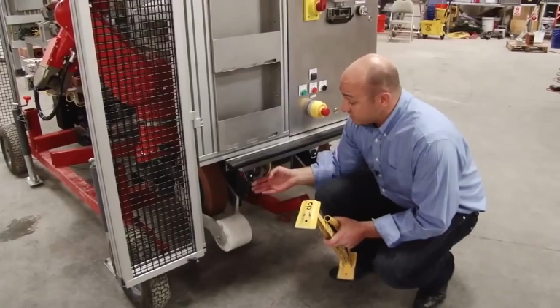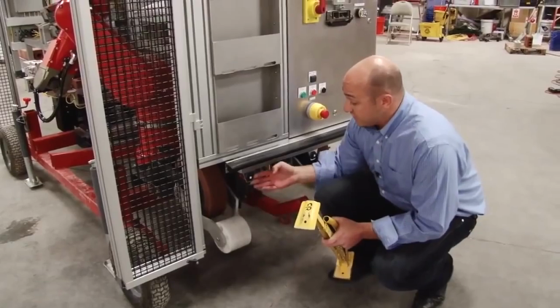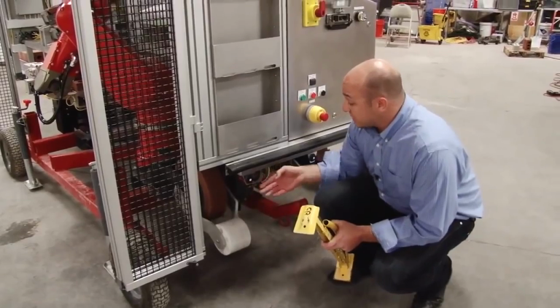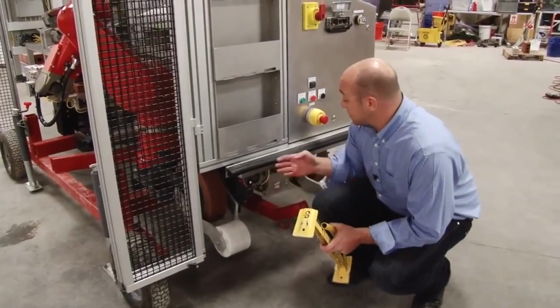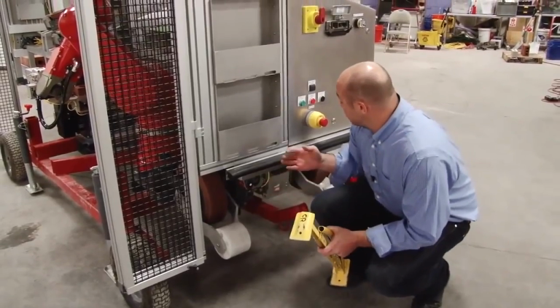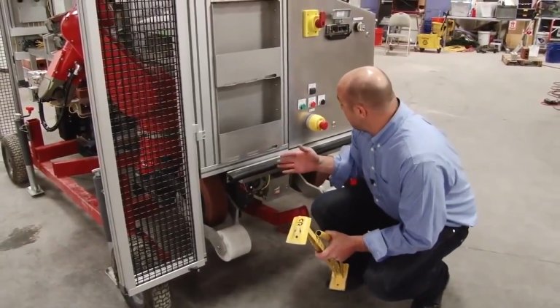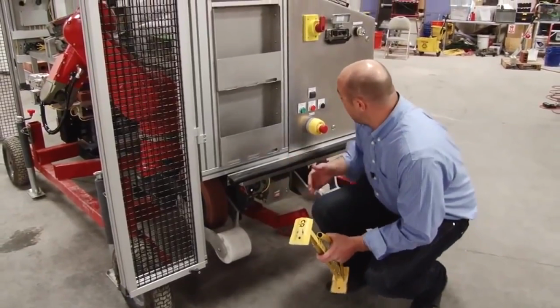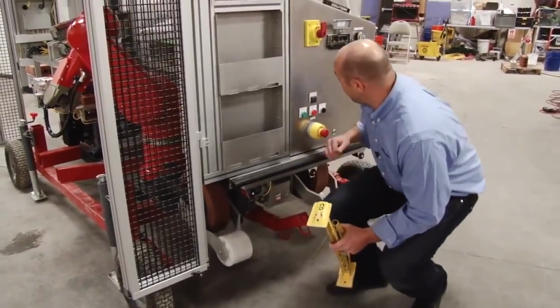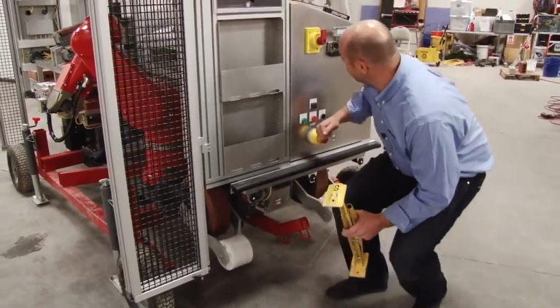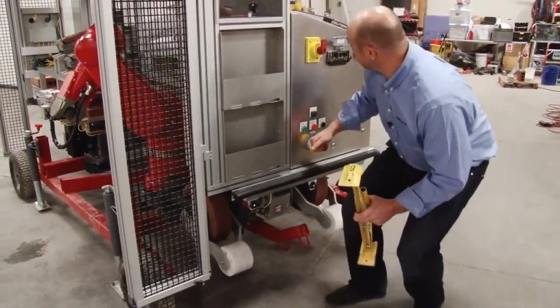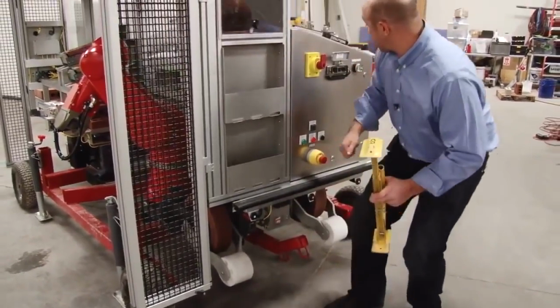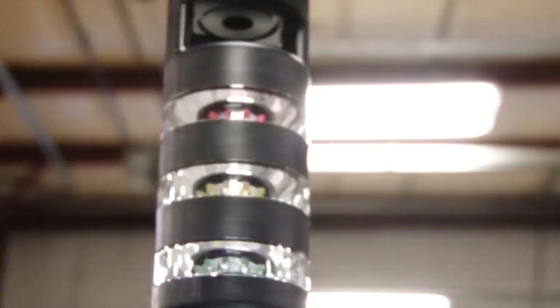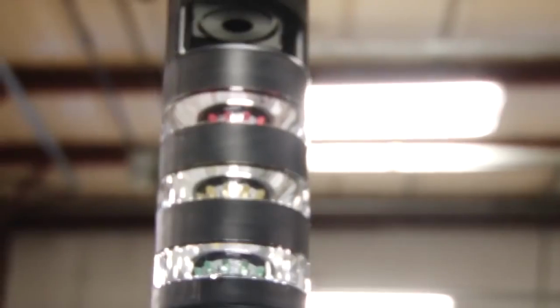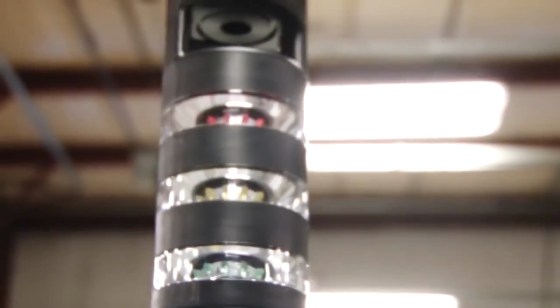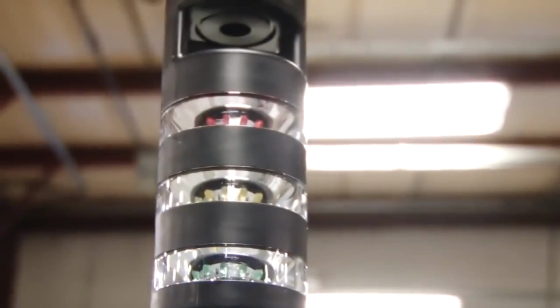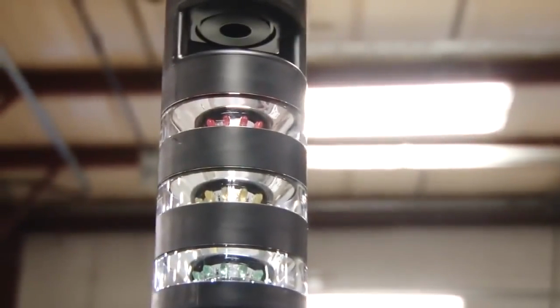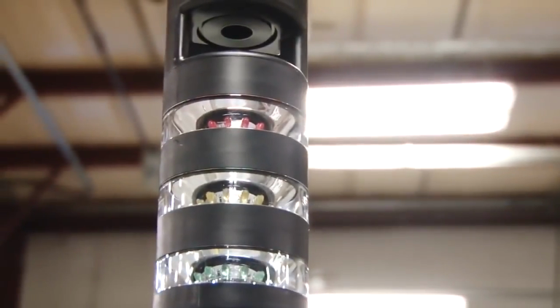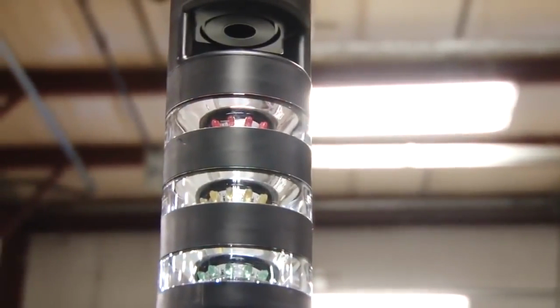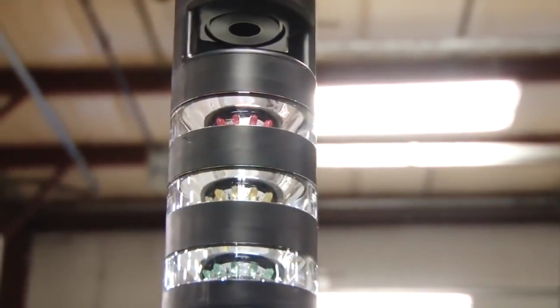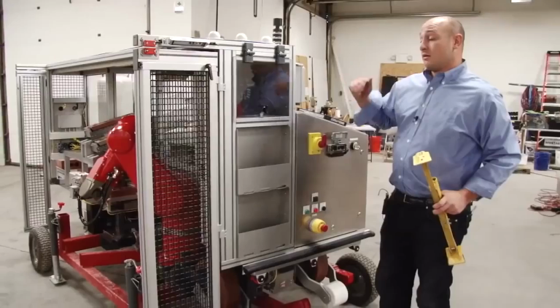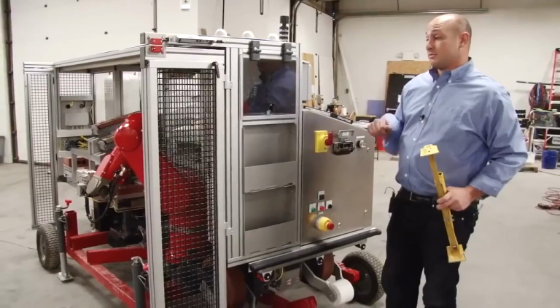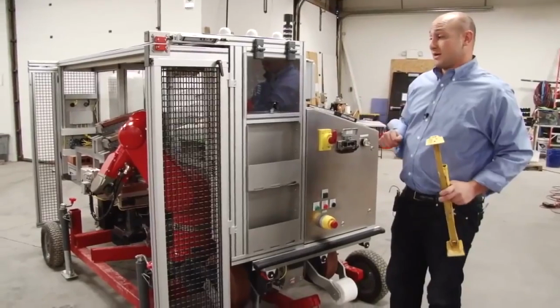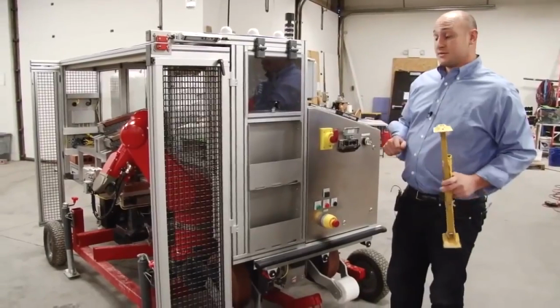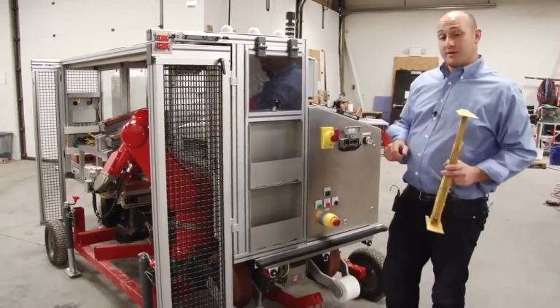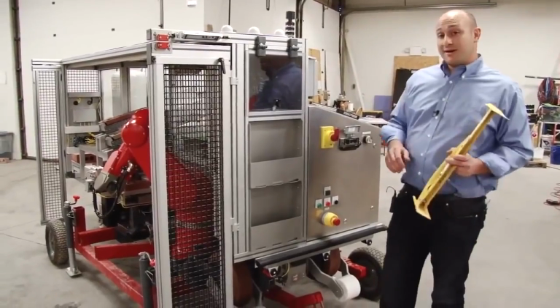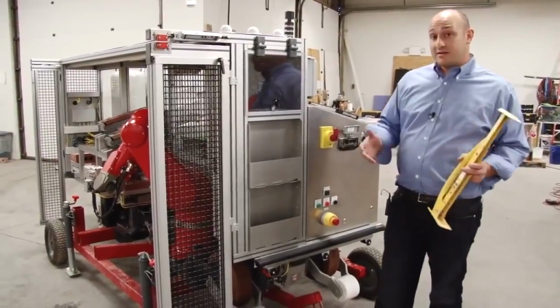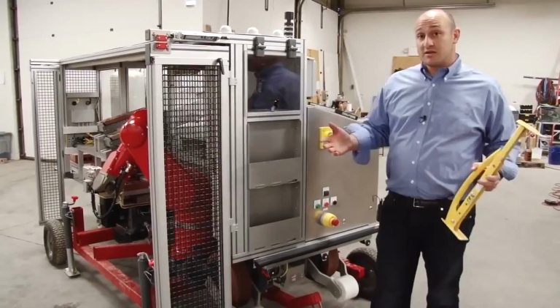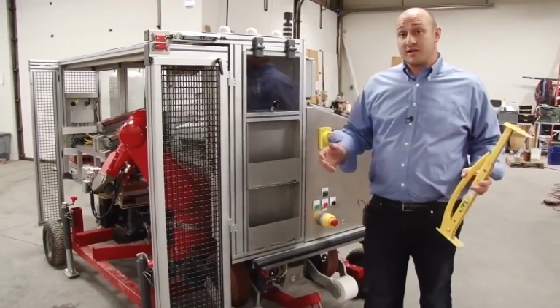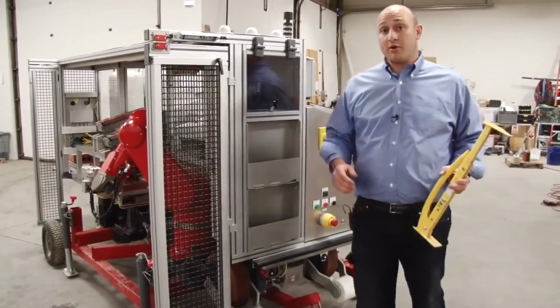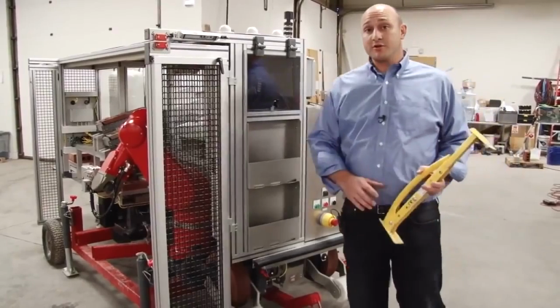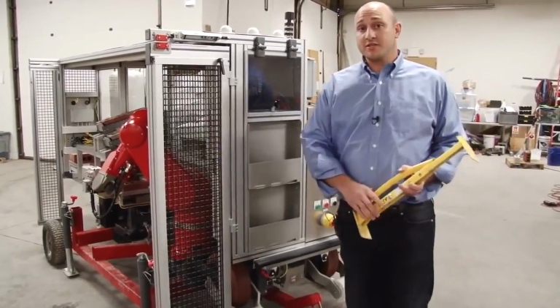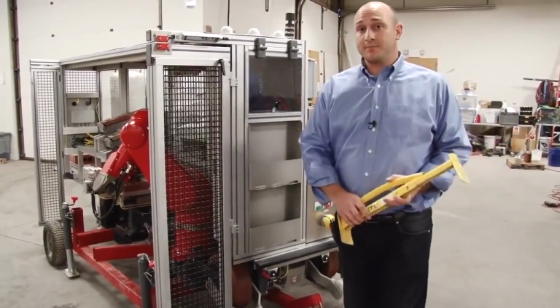Additional safety features include sensors, bumpers, stops, warning lights, and alarm sounds. This is our SAM 100 system.